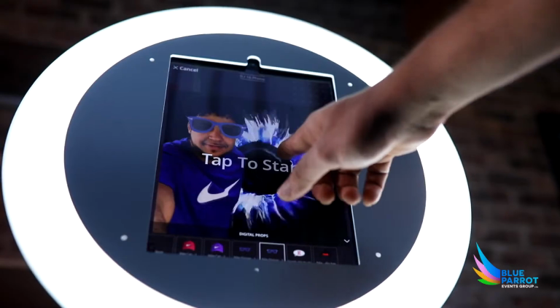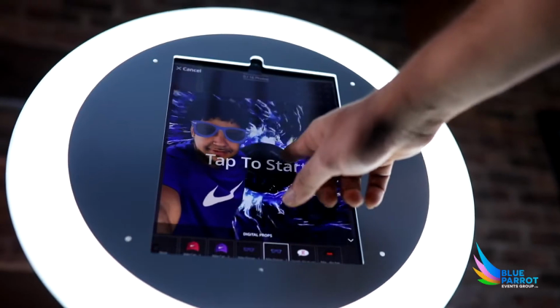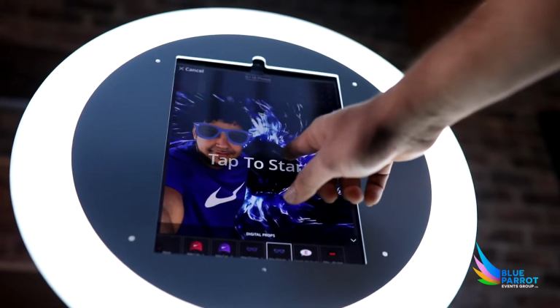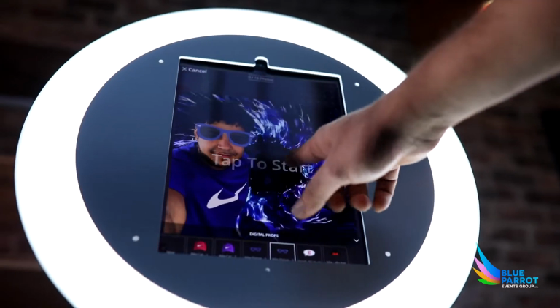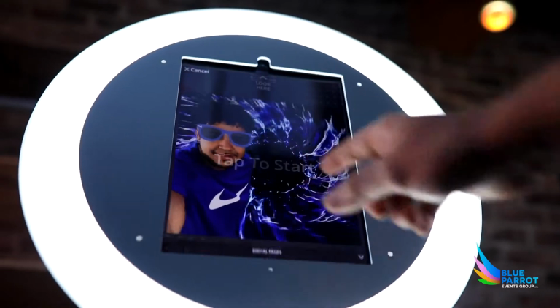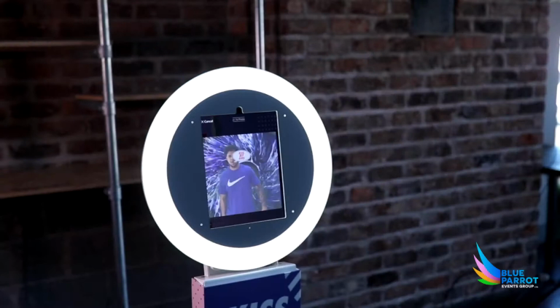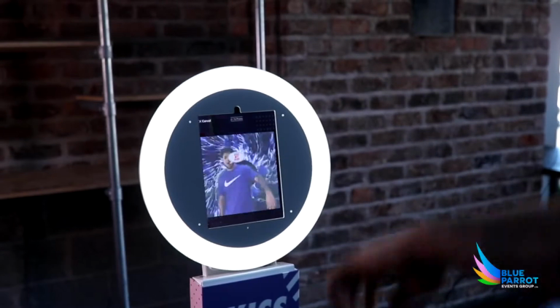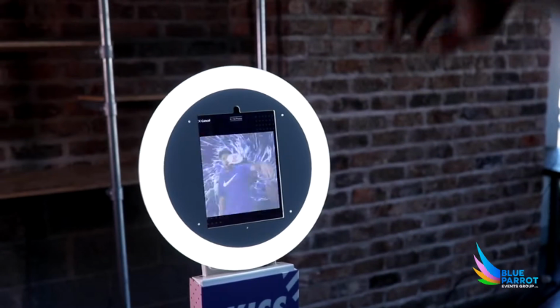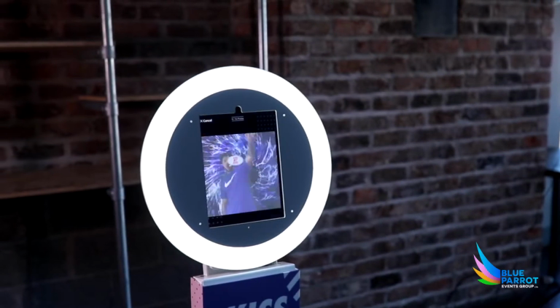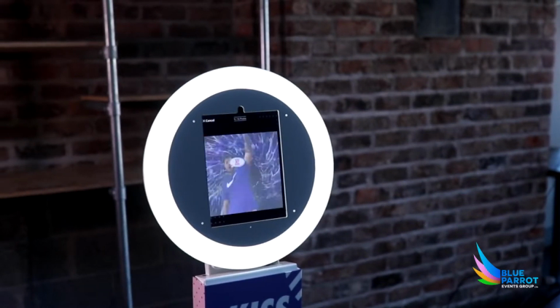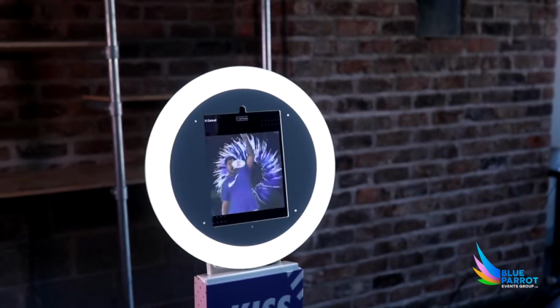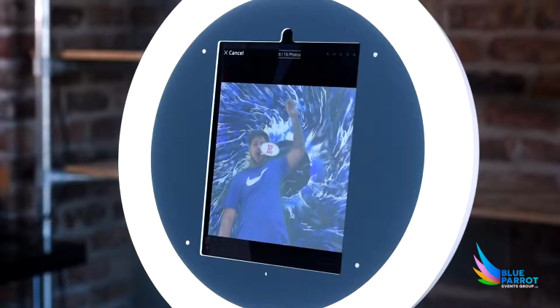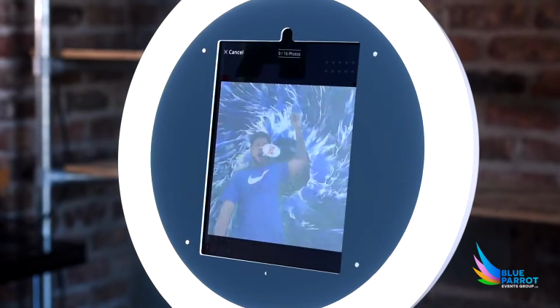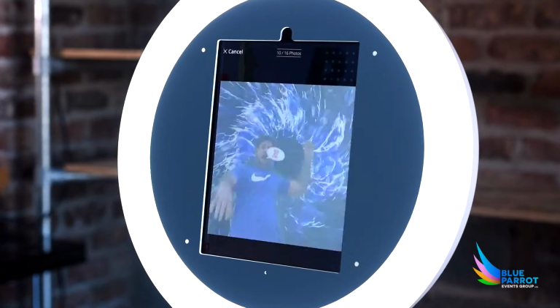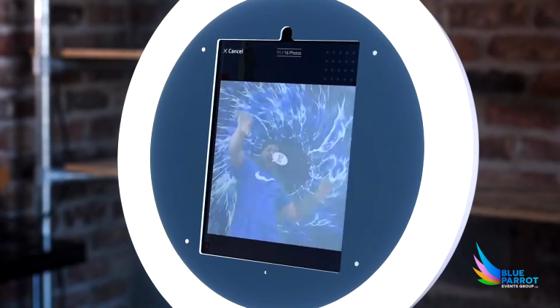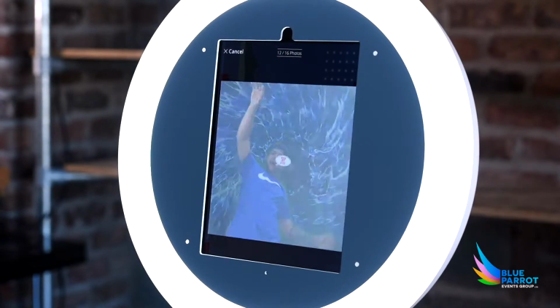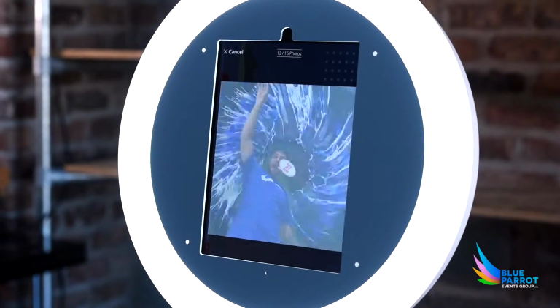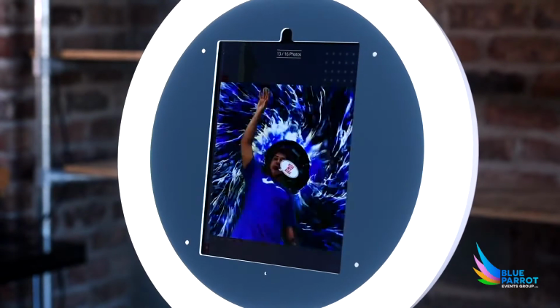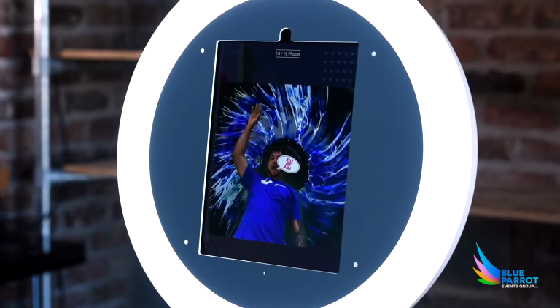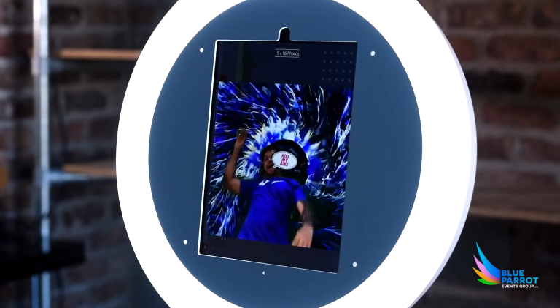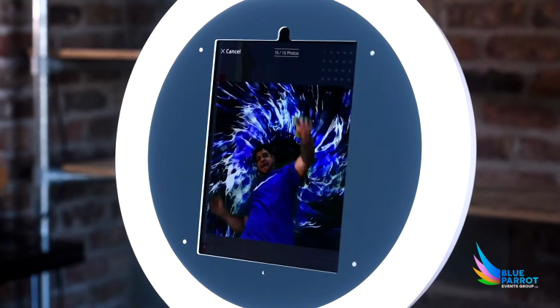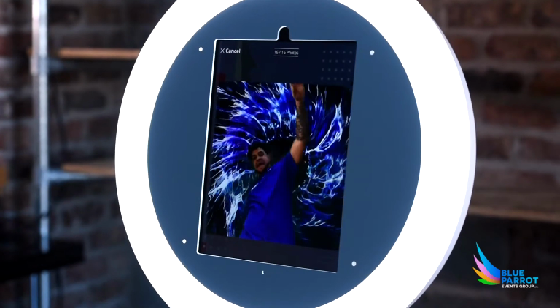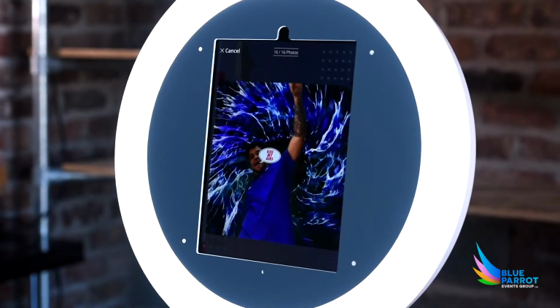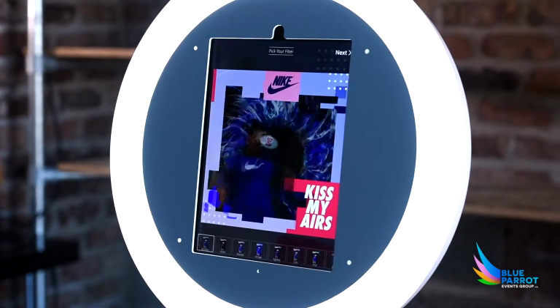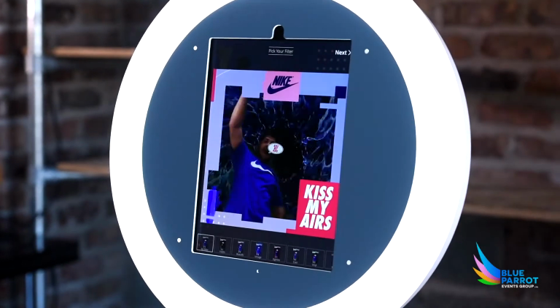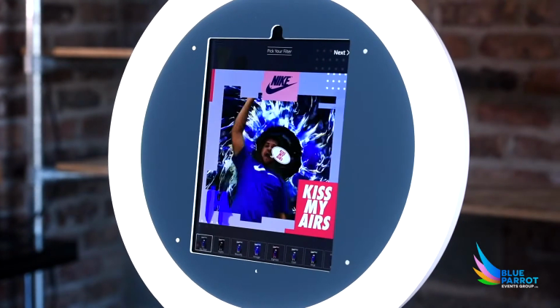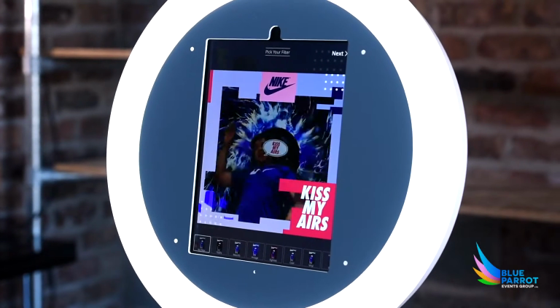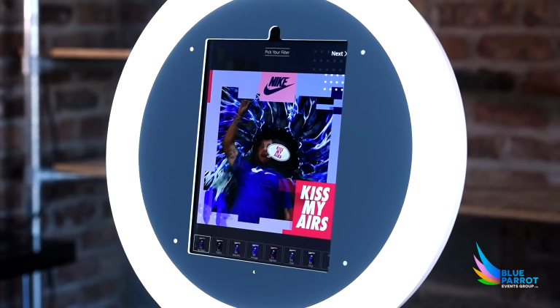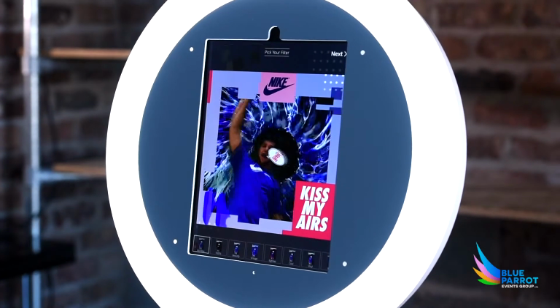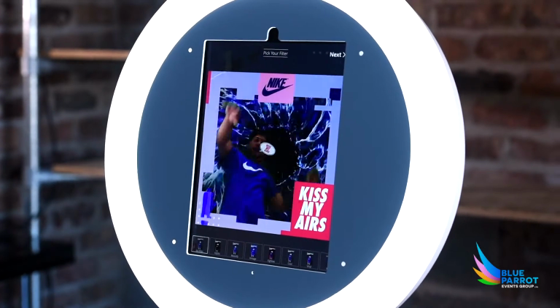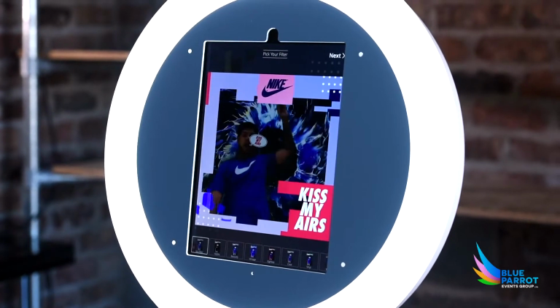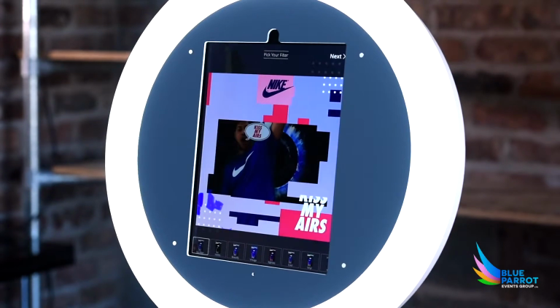Create something amazing by using animated green screen backgrounds to transport users to another world.